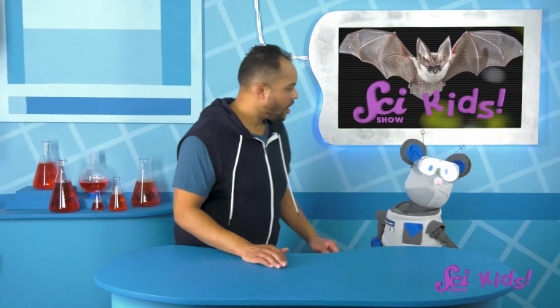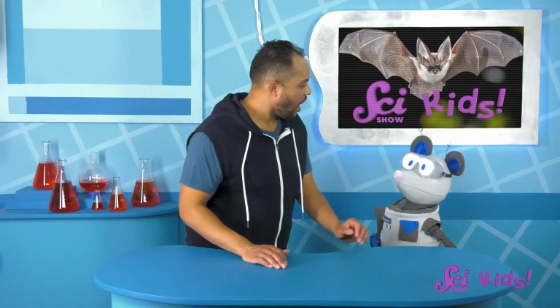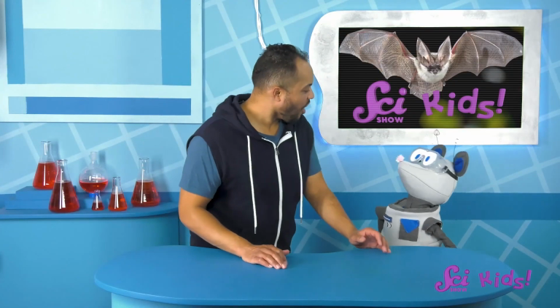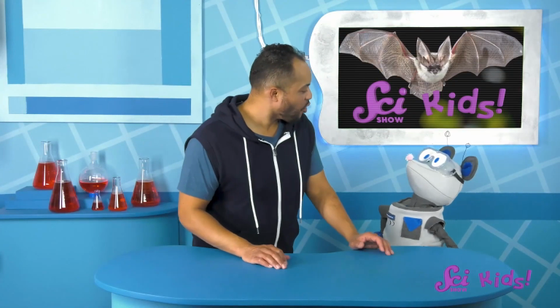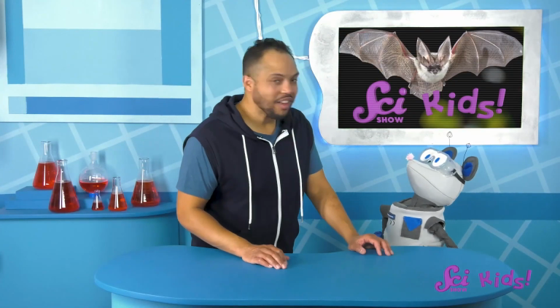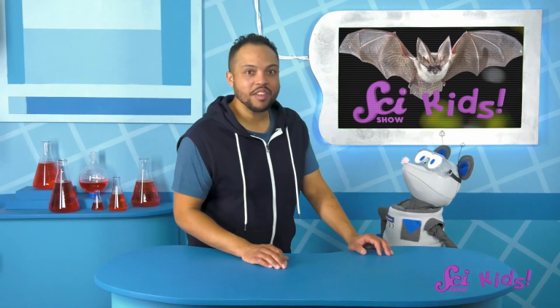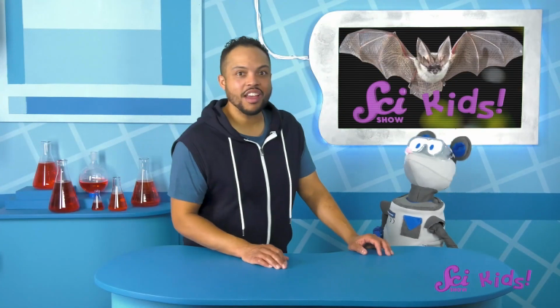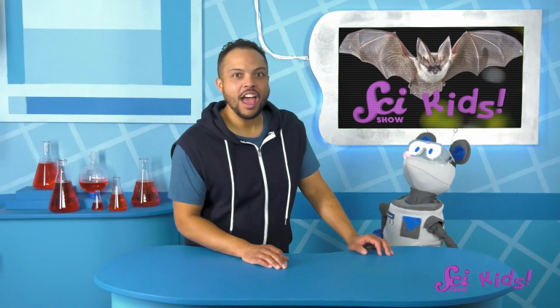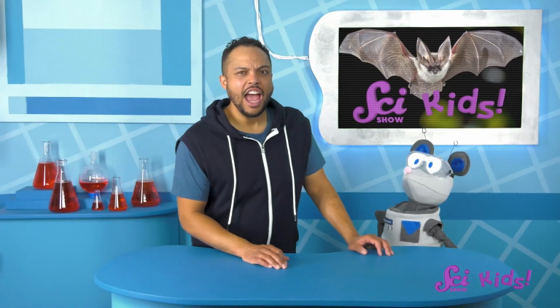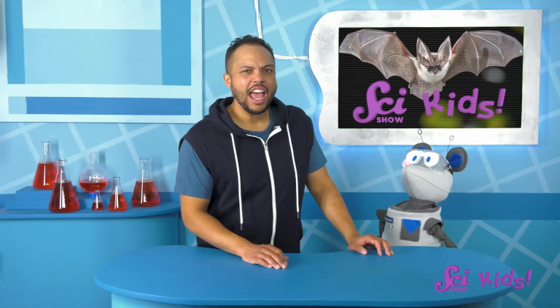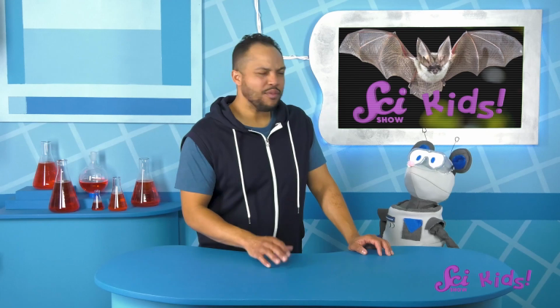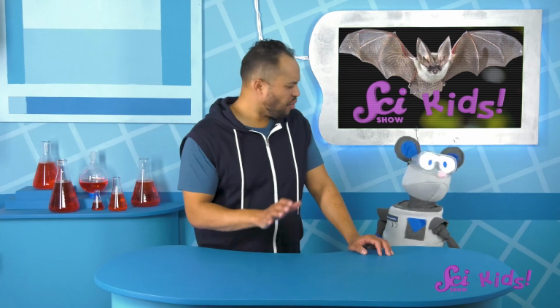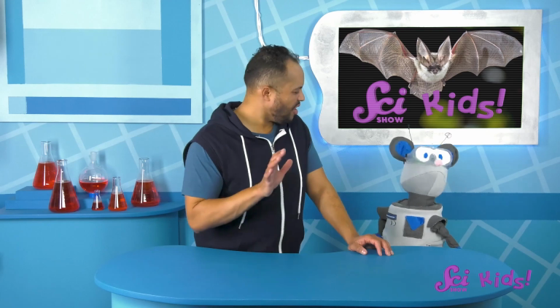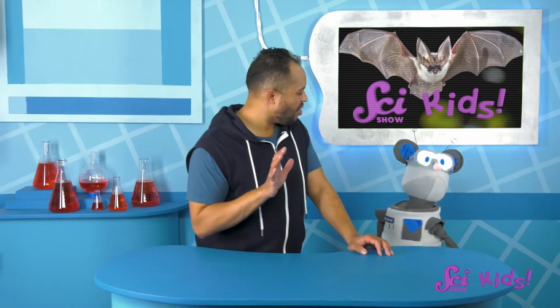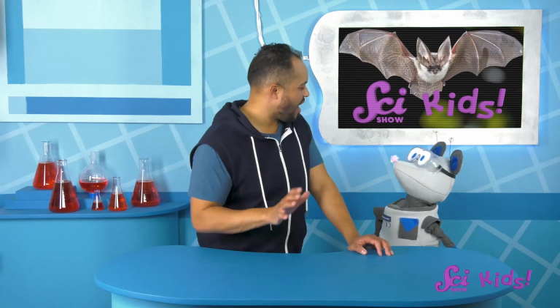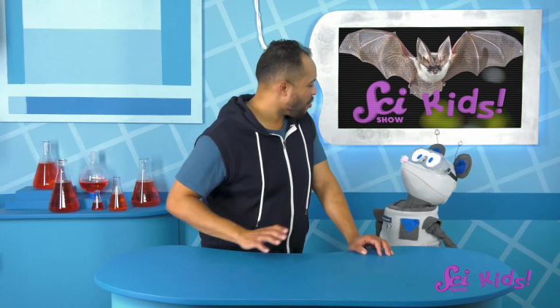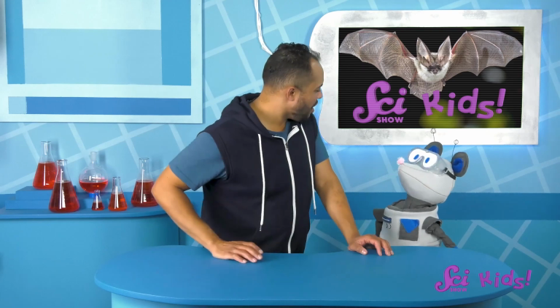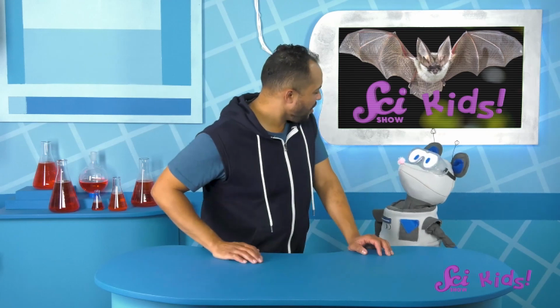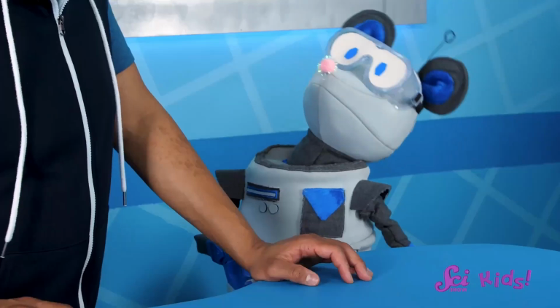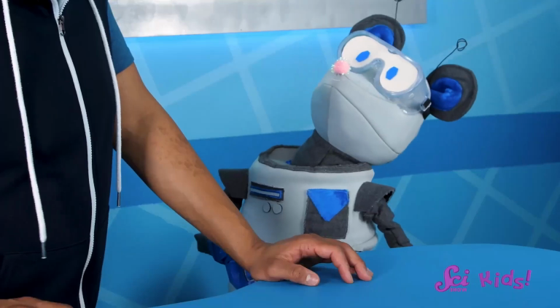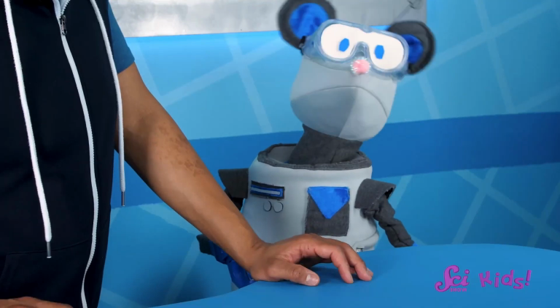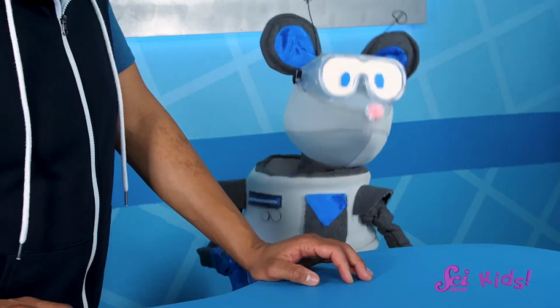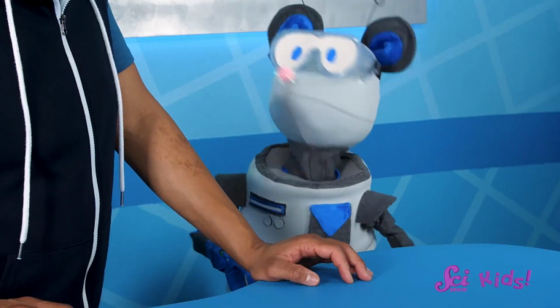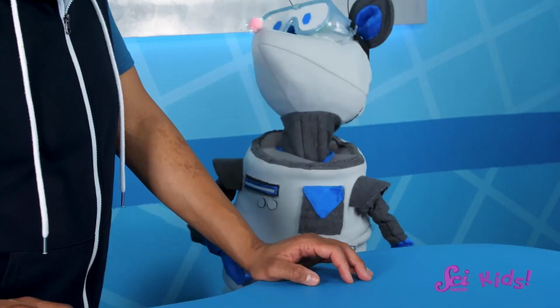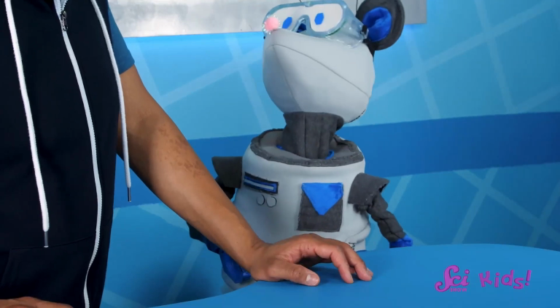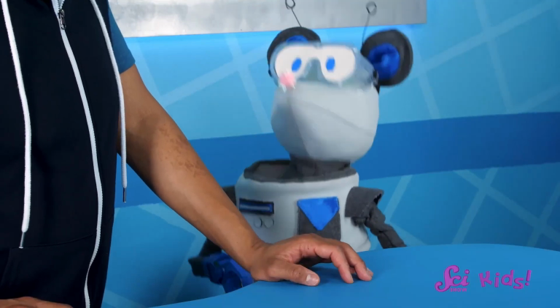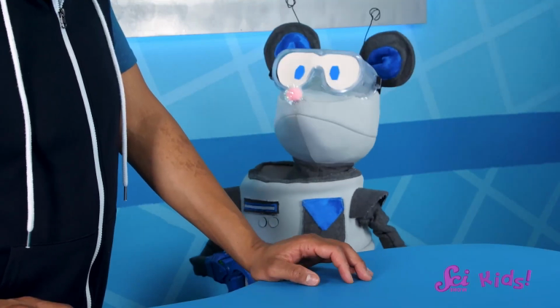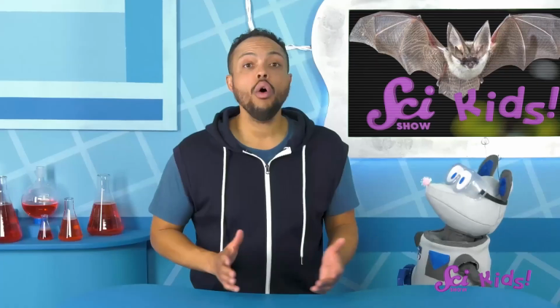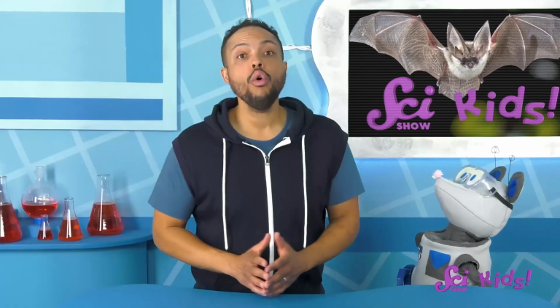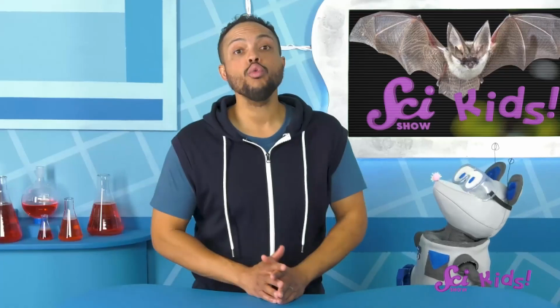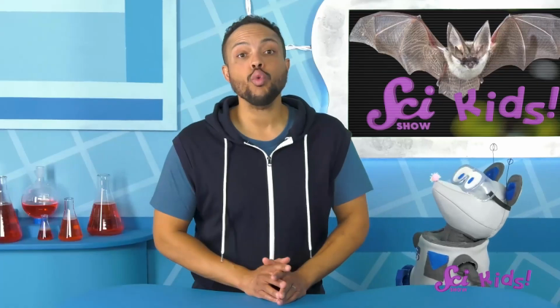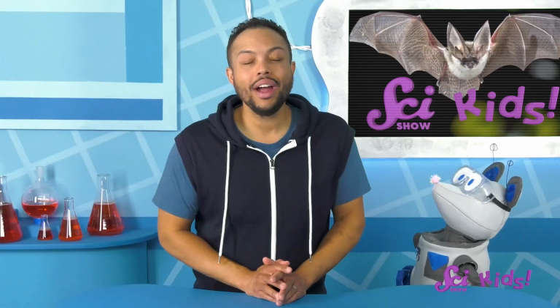Hi, Squeaks! Have you seen Sam around? Oh, right!